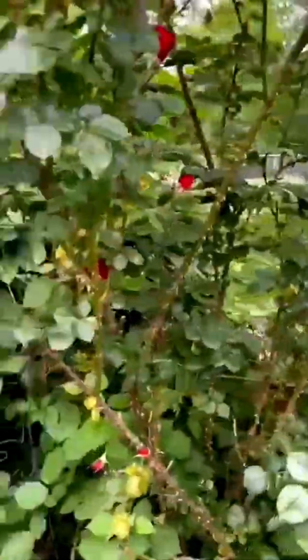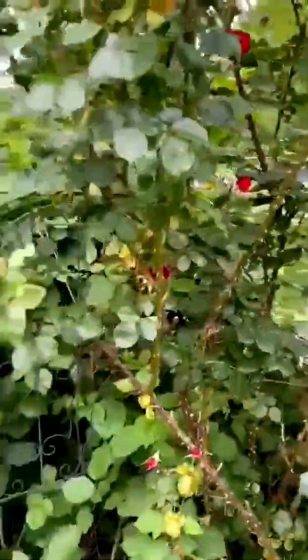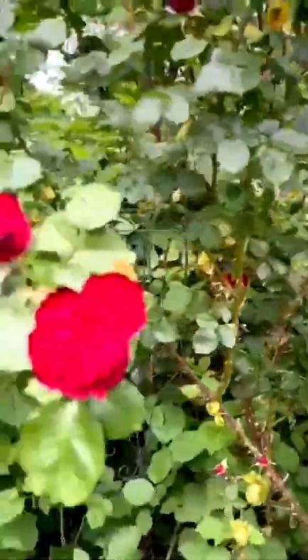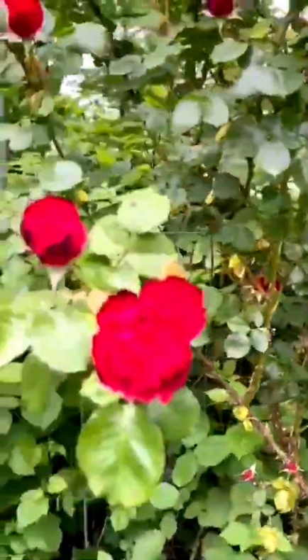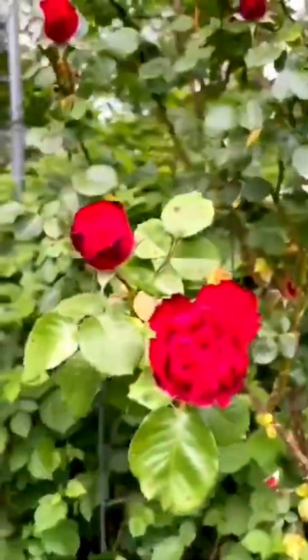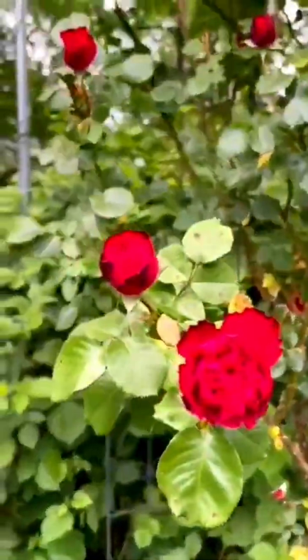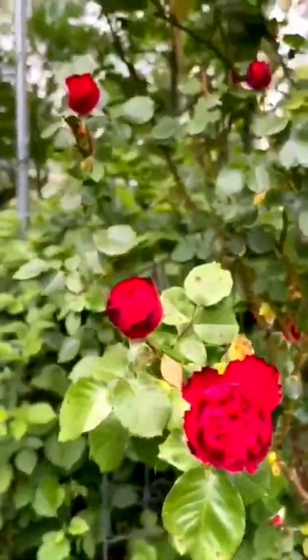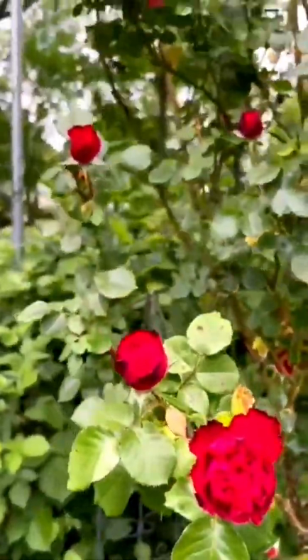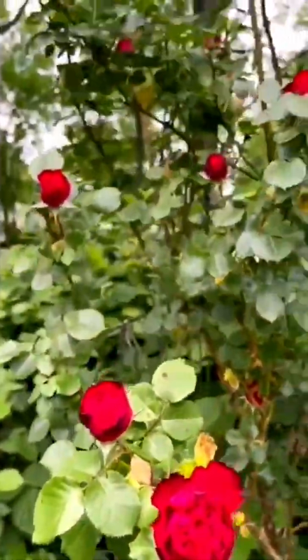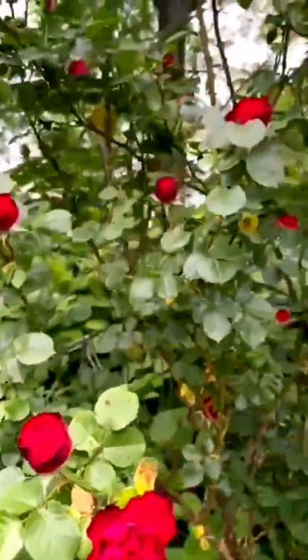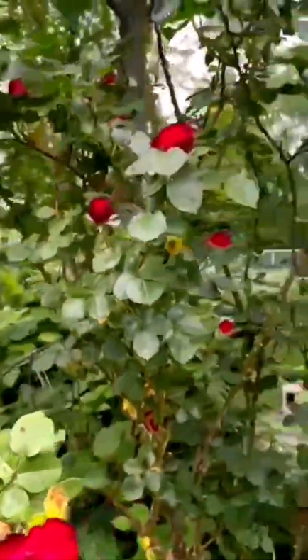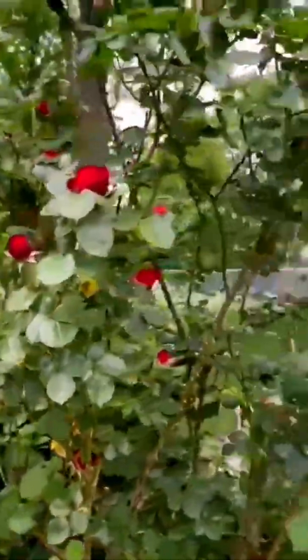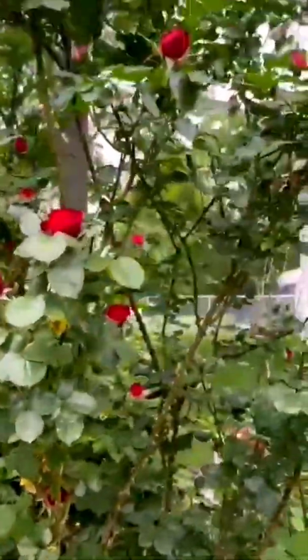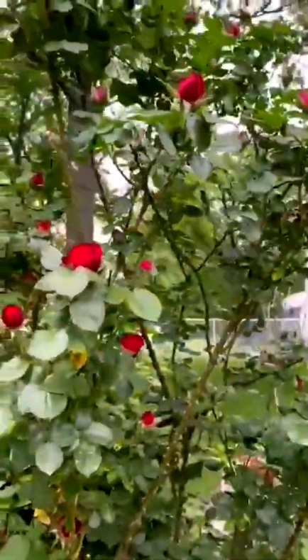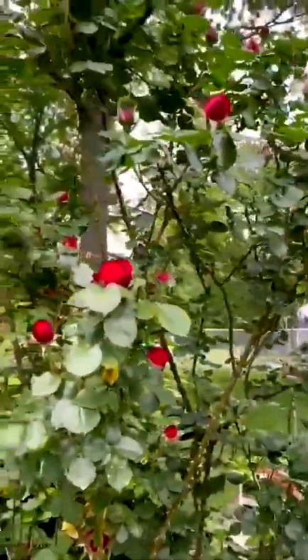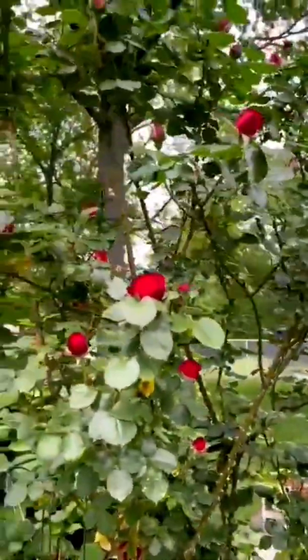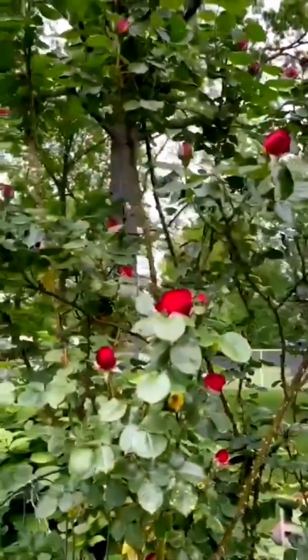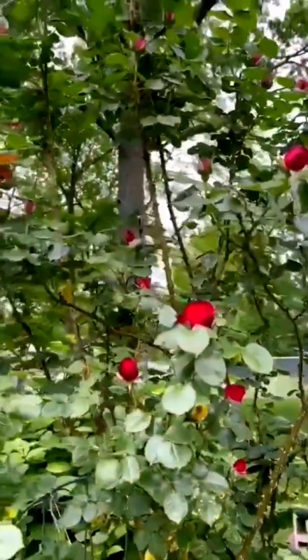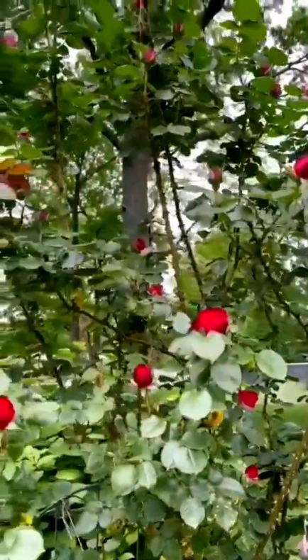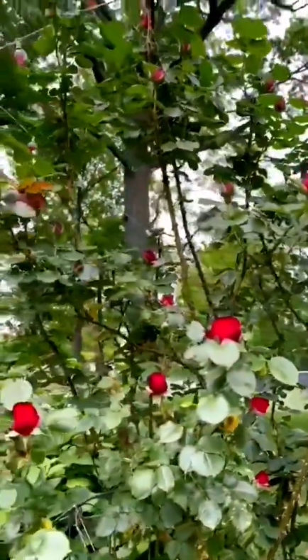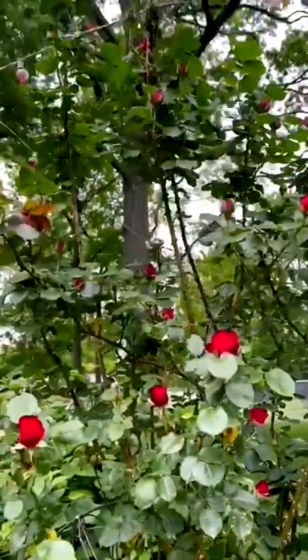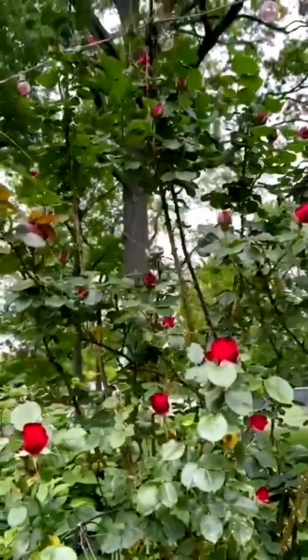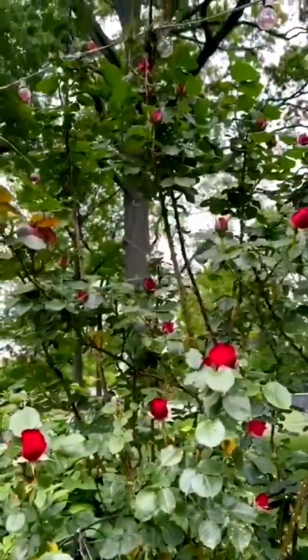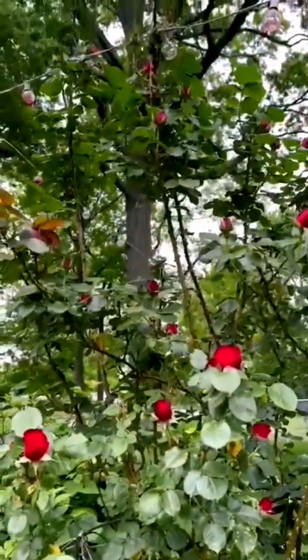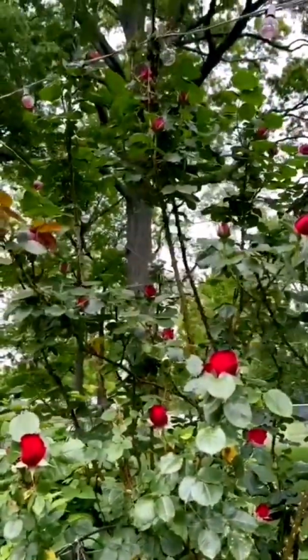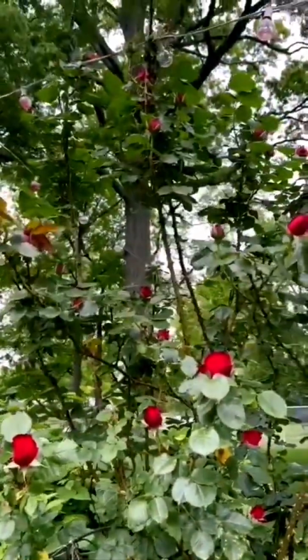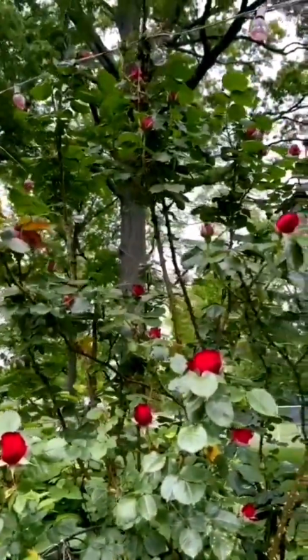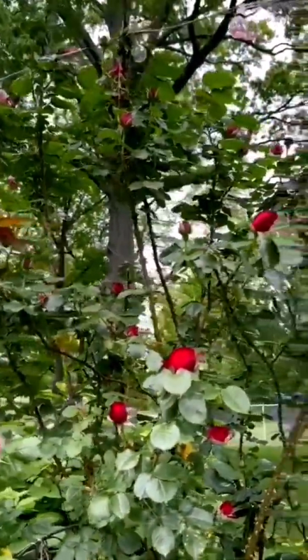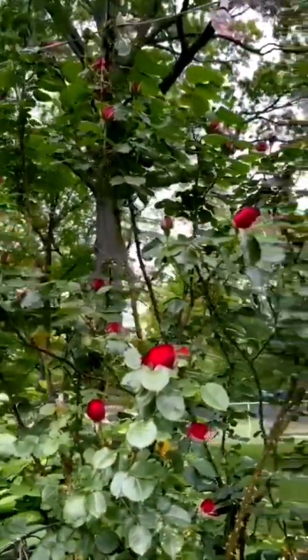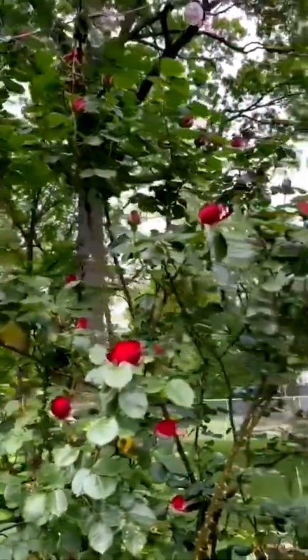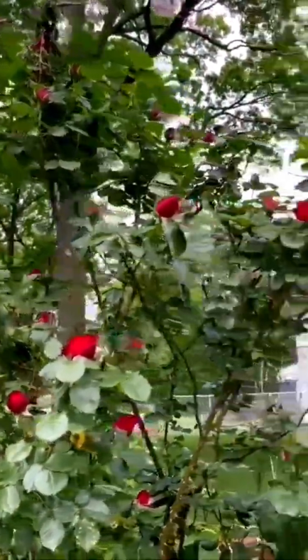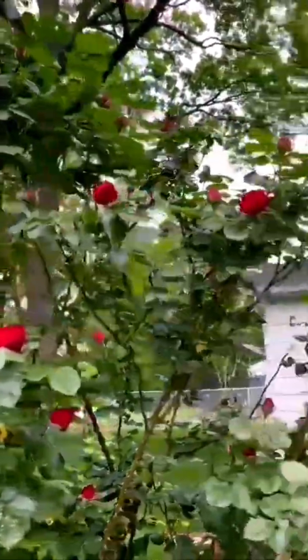These are all knockout roses. They grow in bunches. They have started to bud.